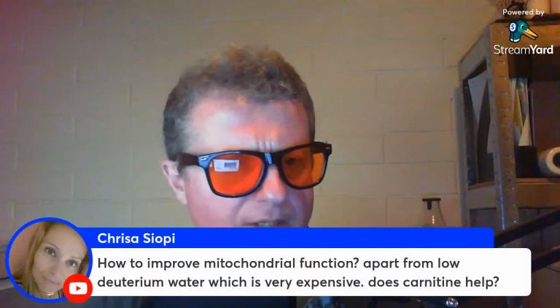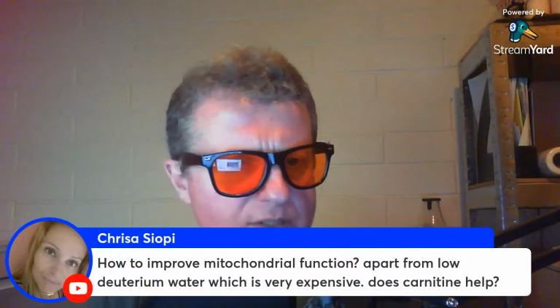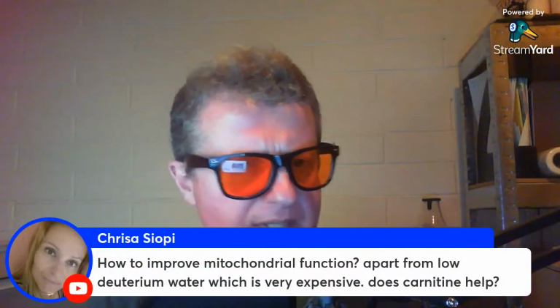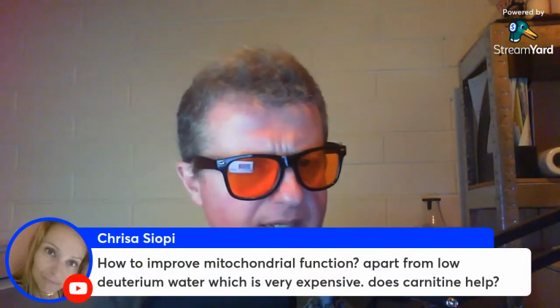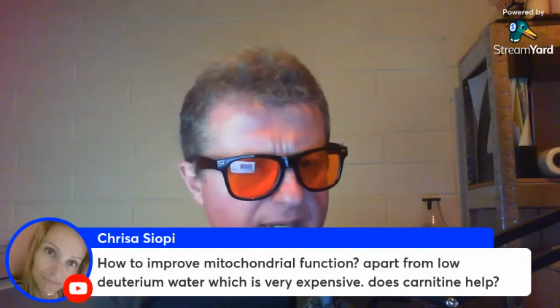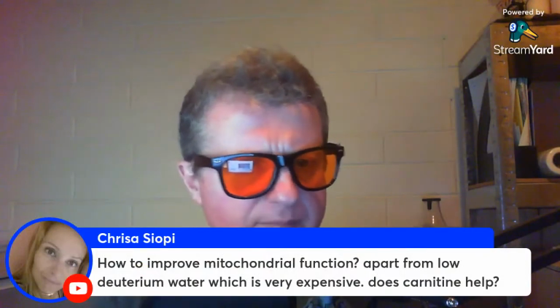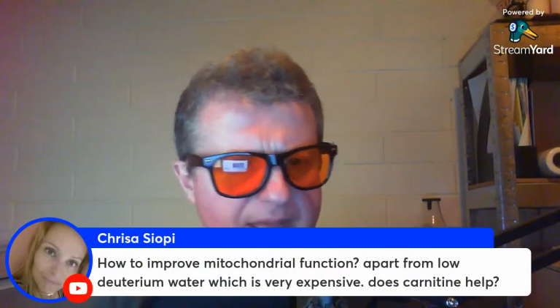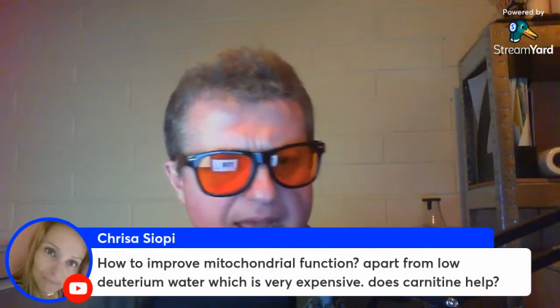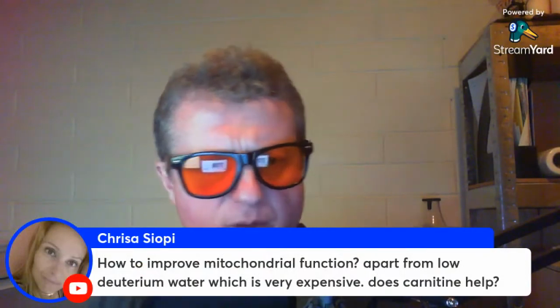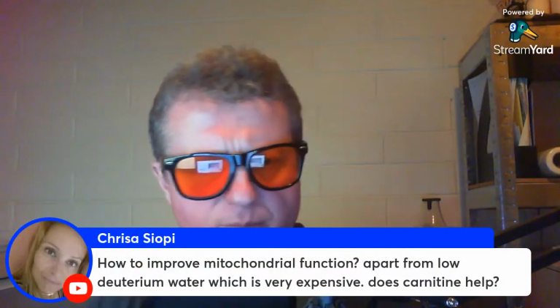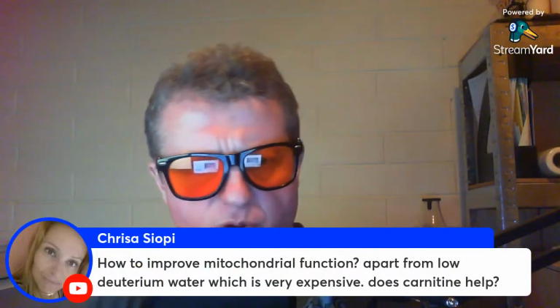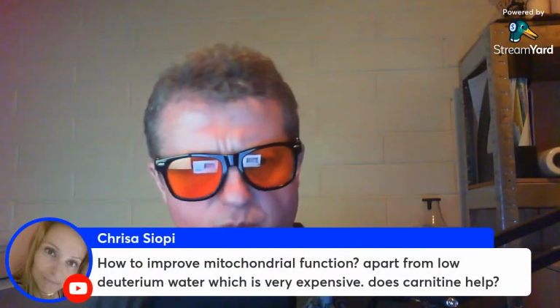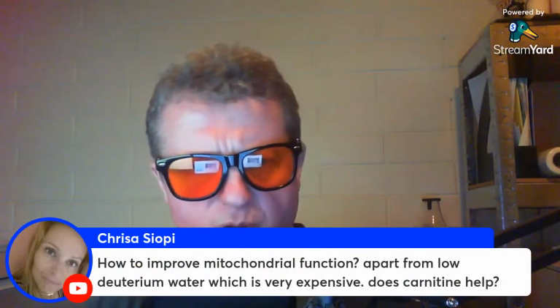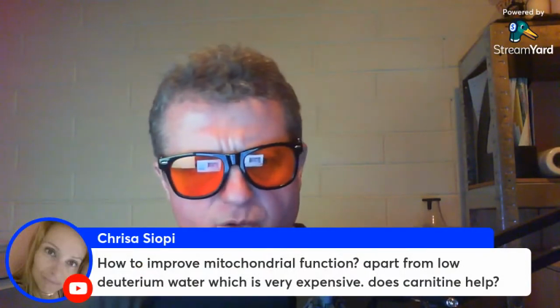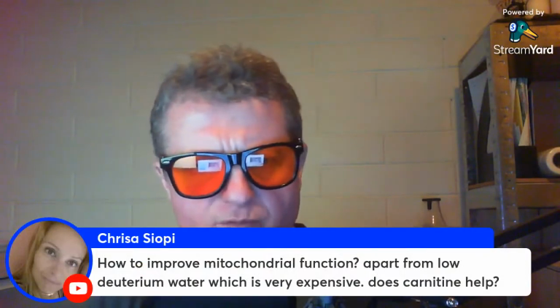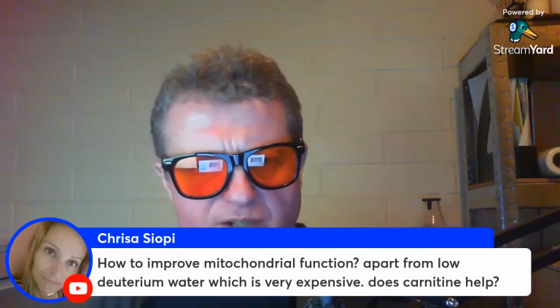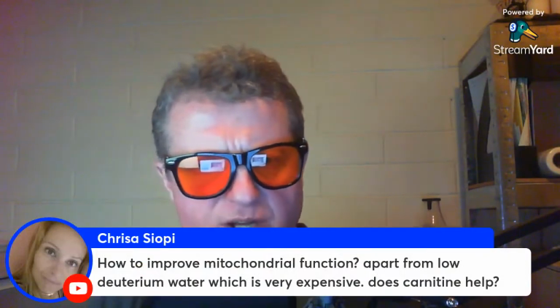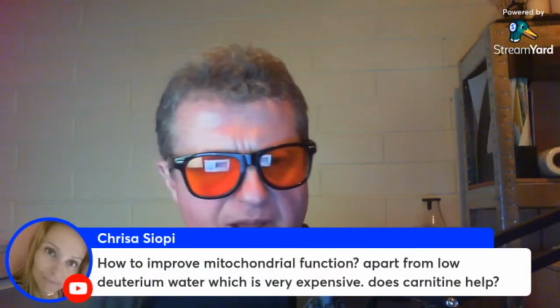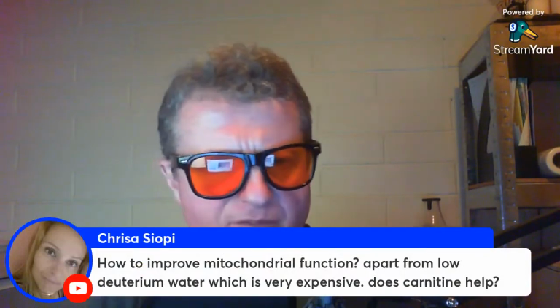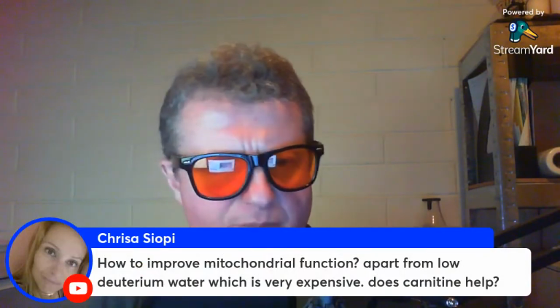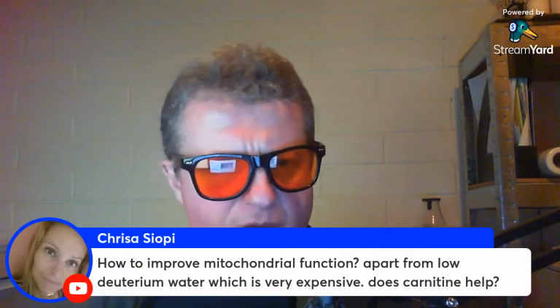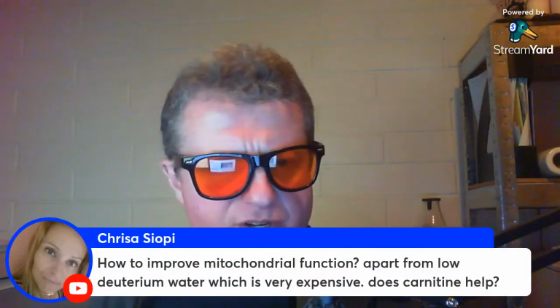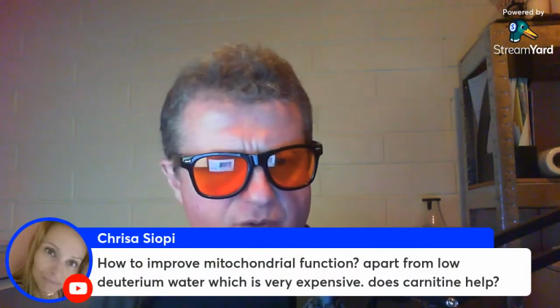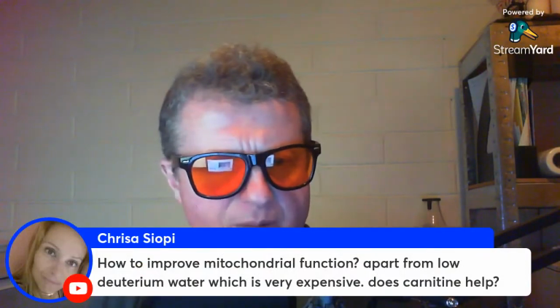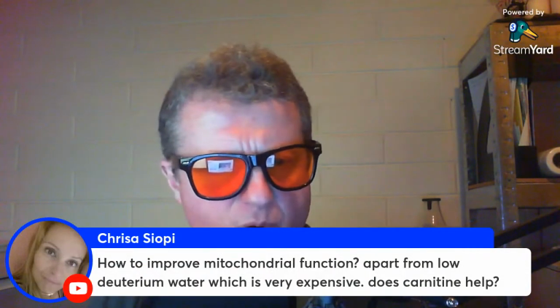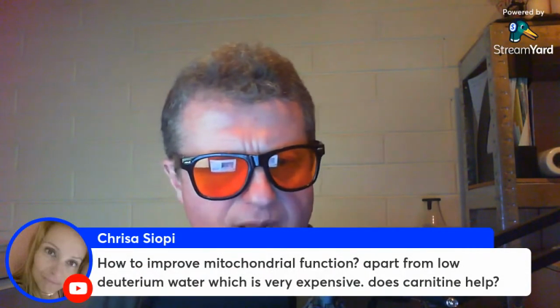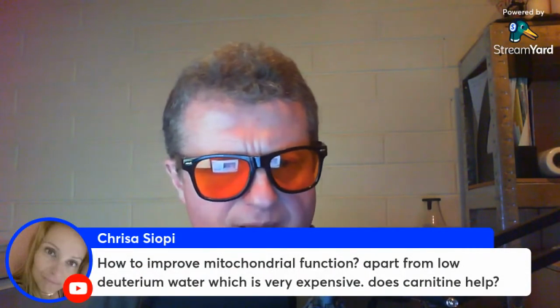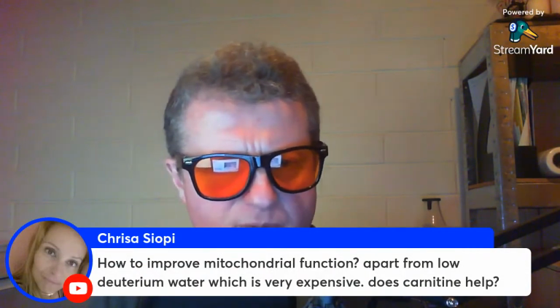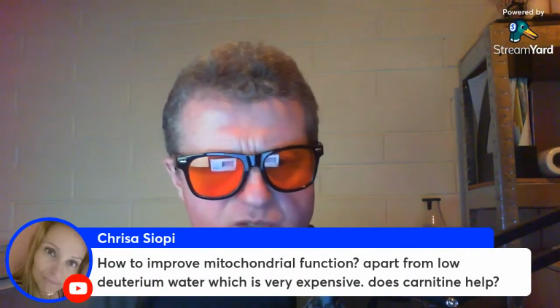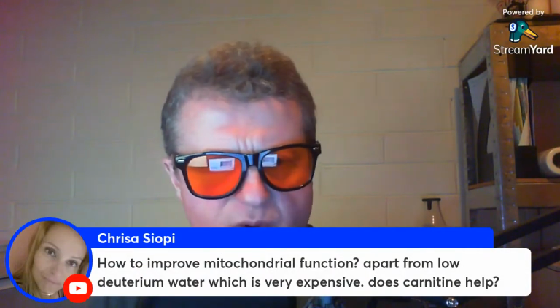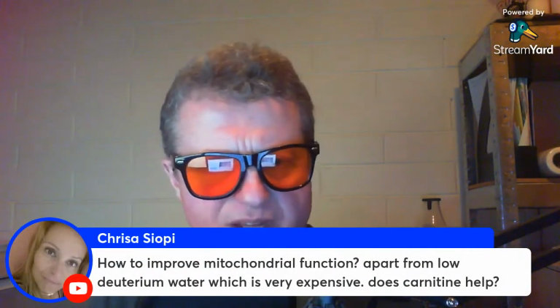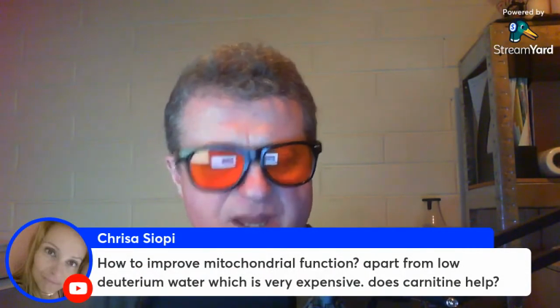Chris, how do we improve mitochondrial function apart from low deuterium water, which is very expensive?